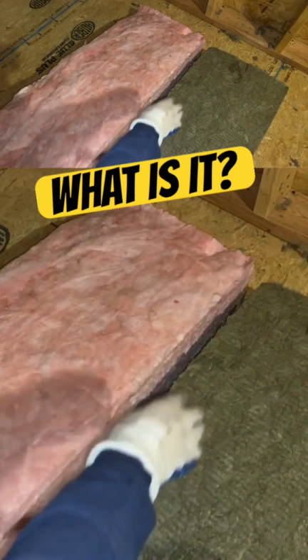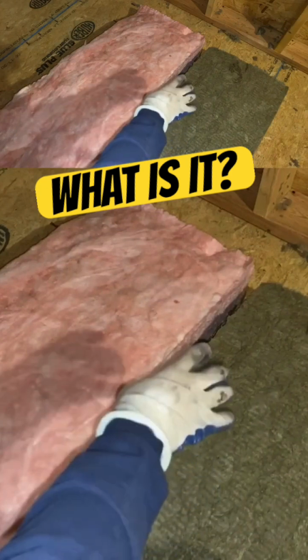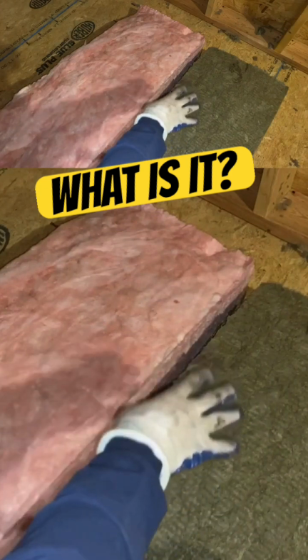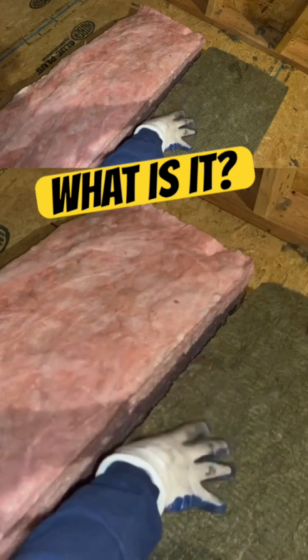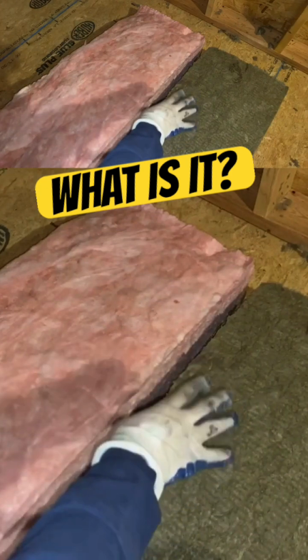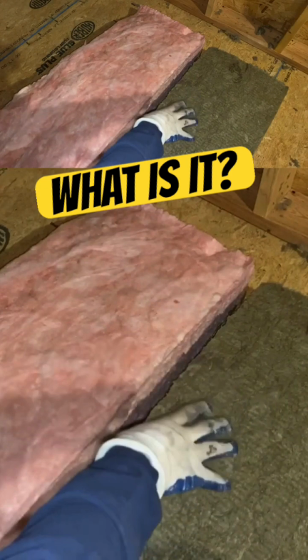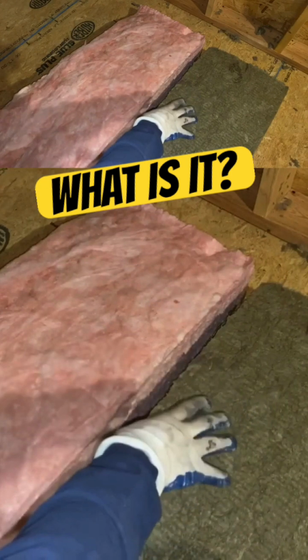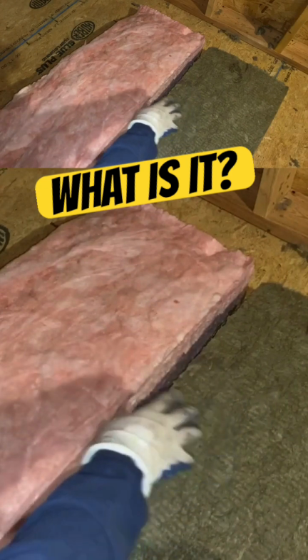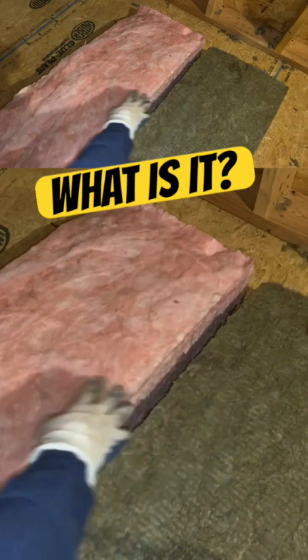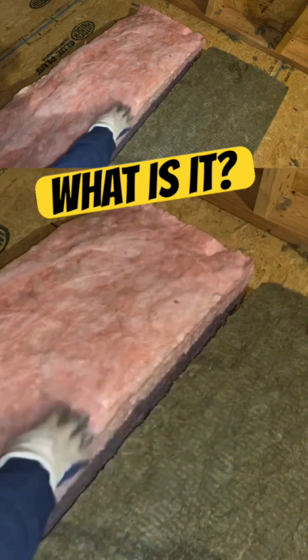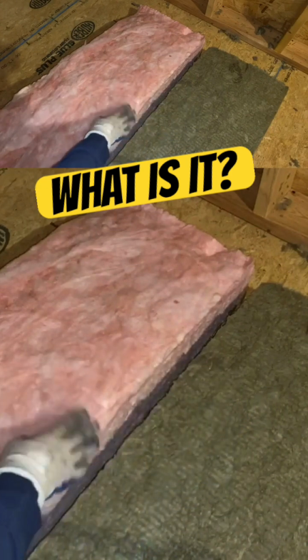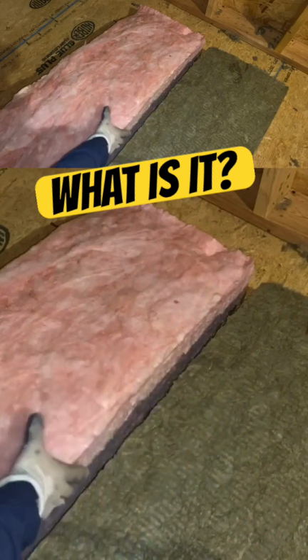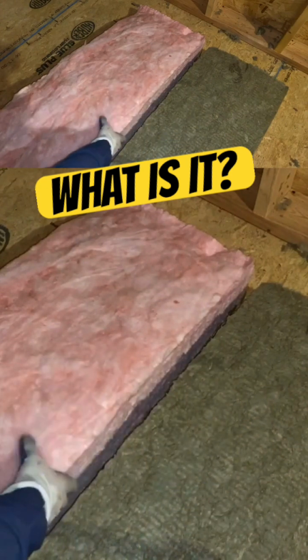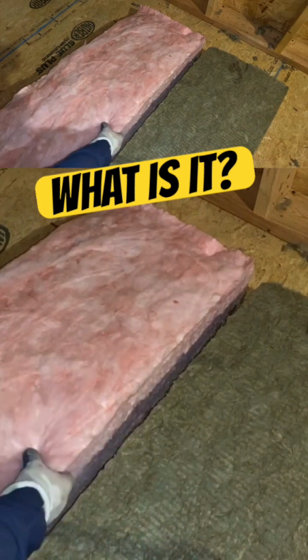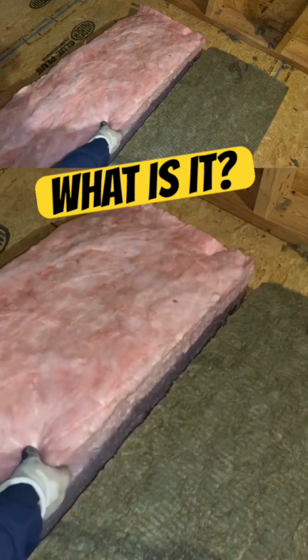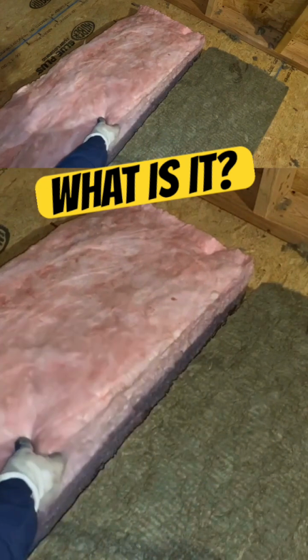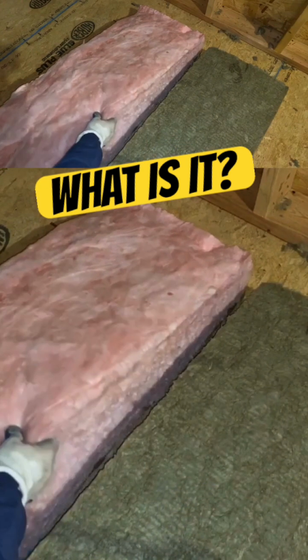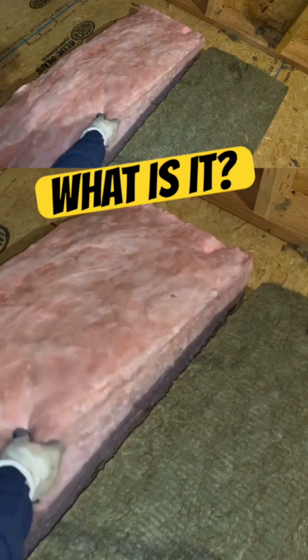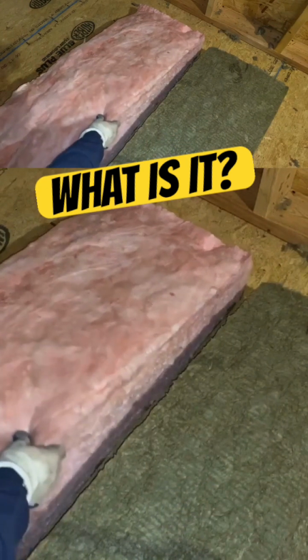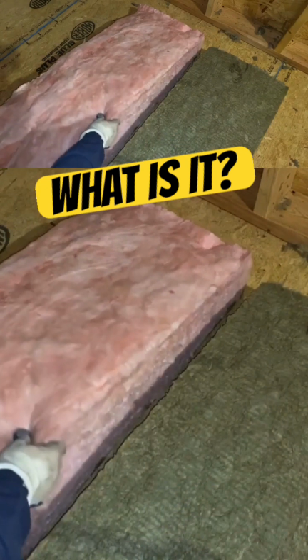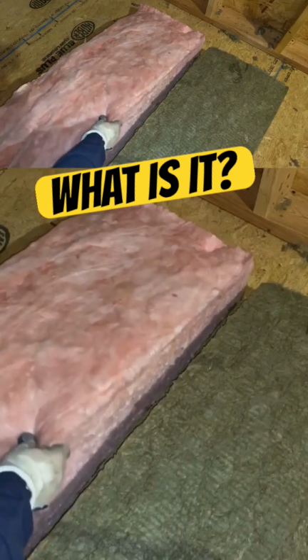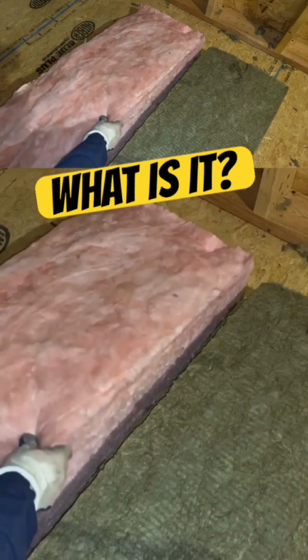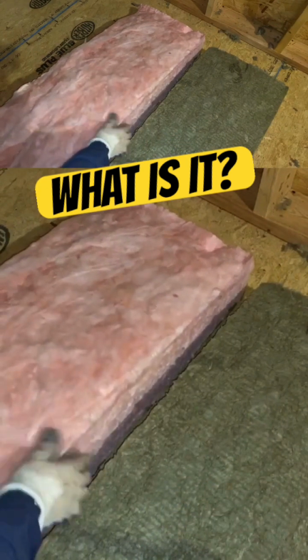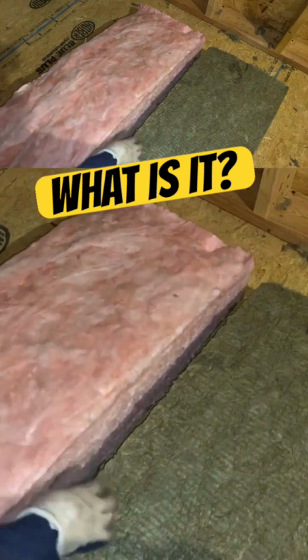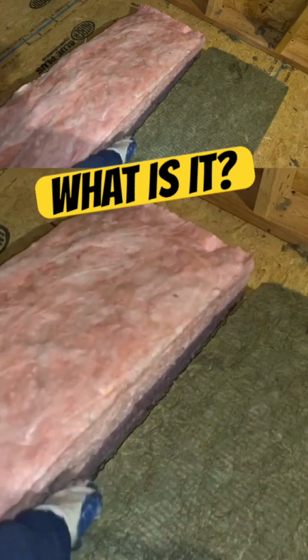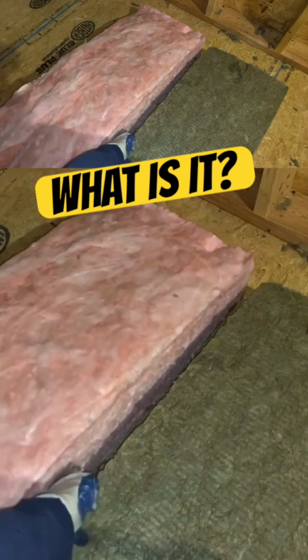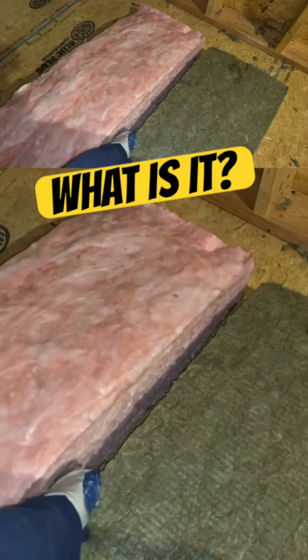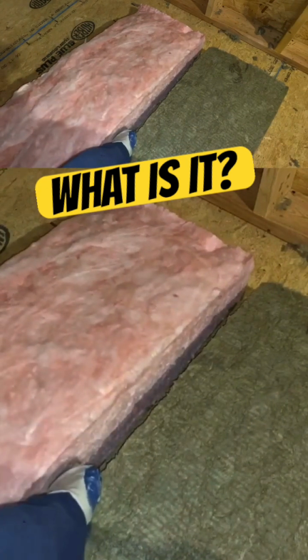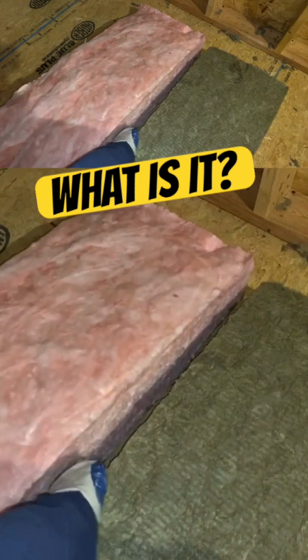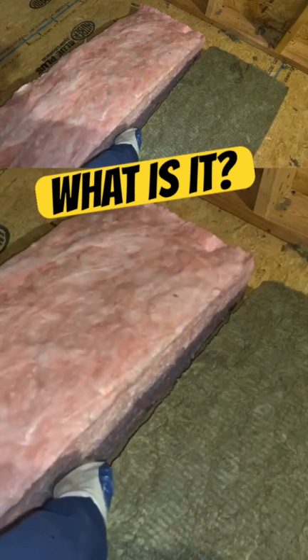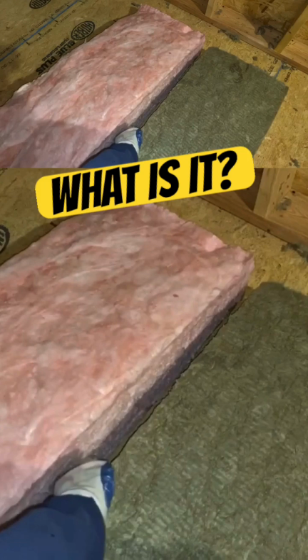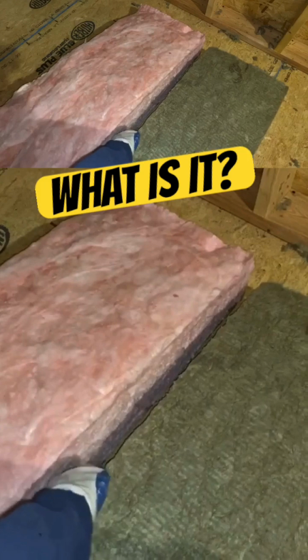These are a lot heavier than the fiberglass. The fiberglass, as you can see, is more fluffy. This one's more dense.